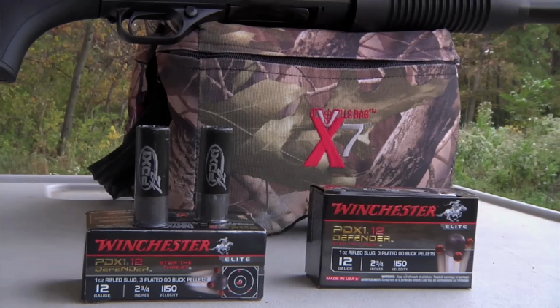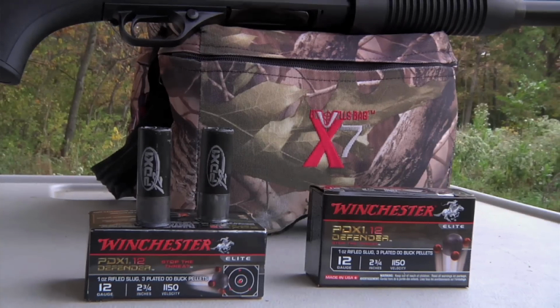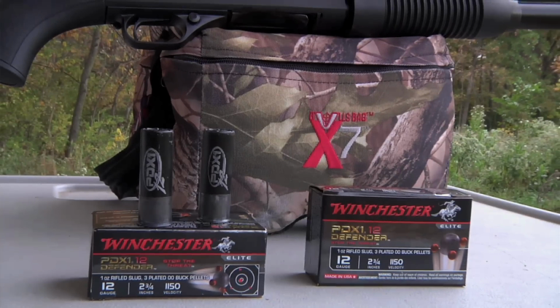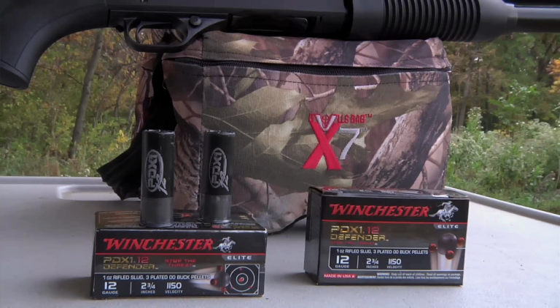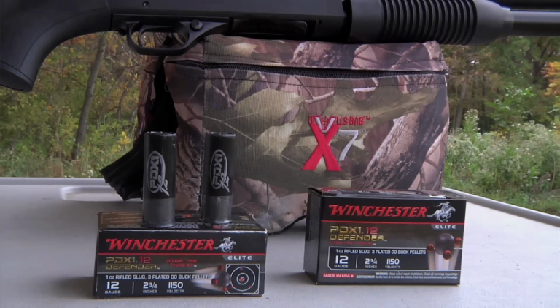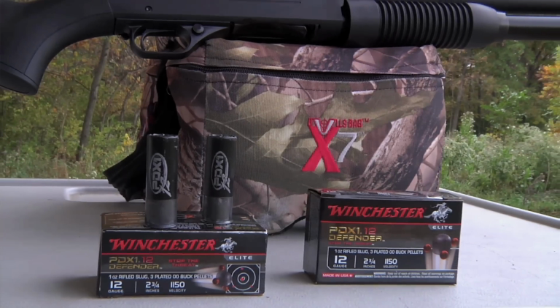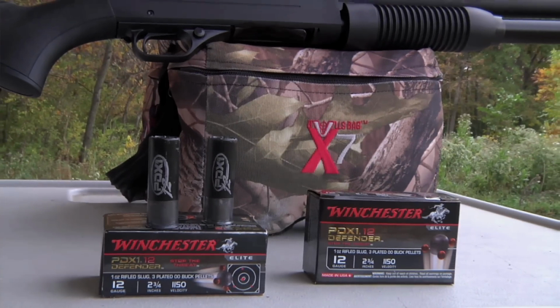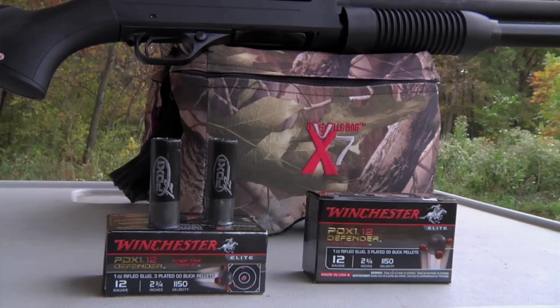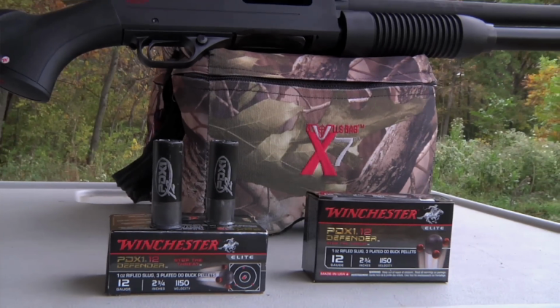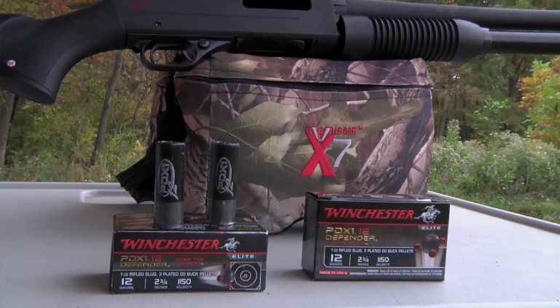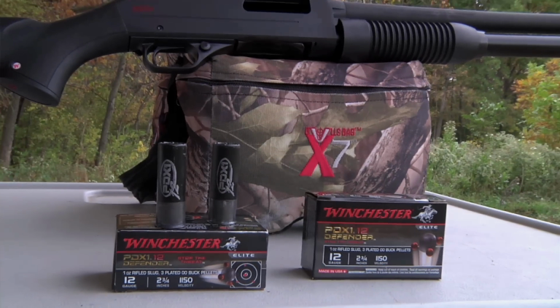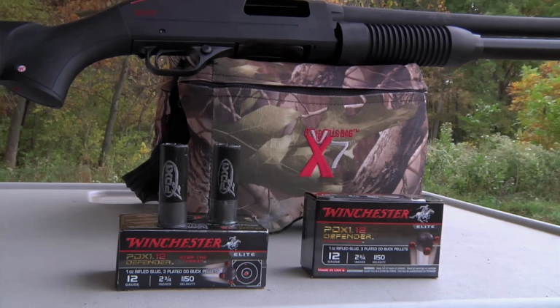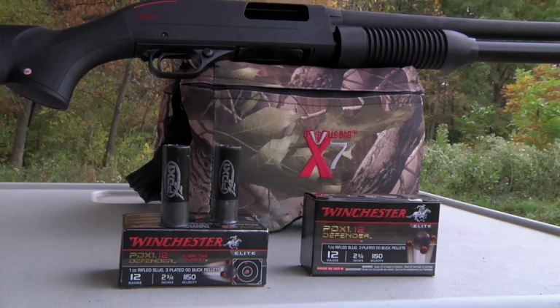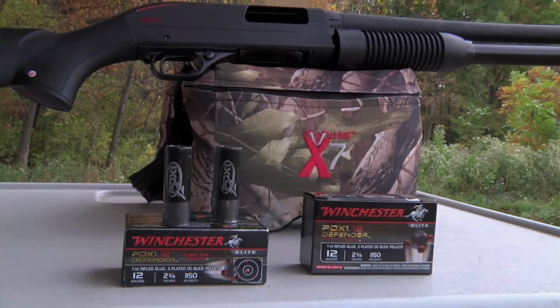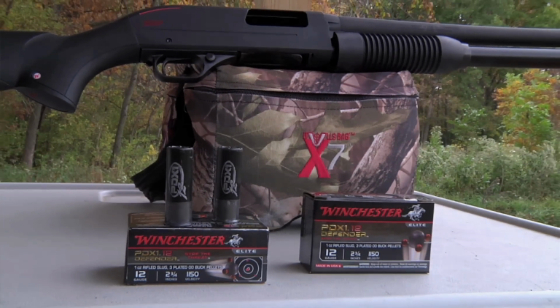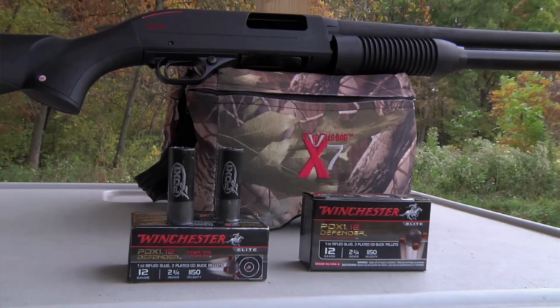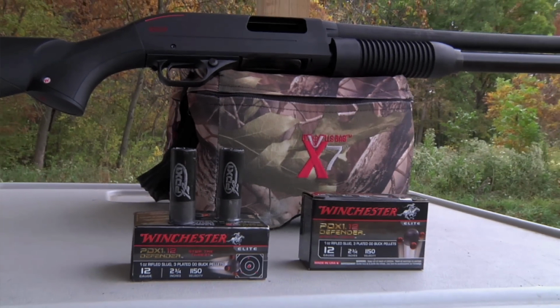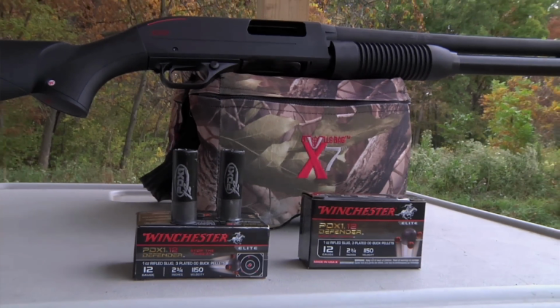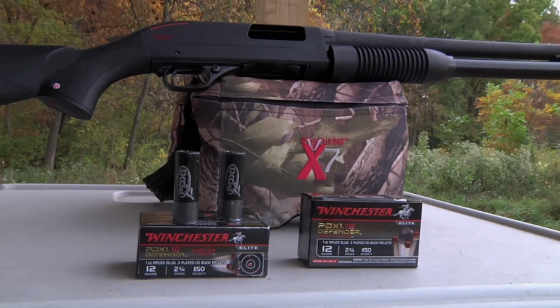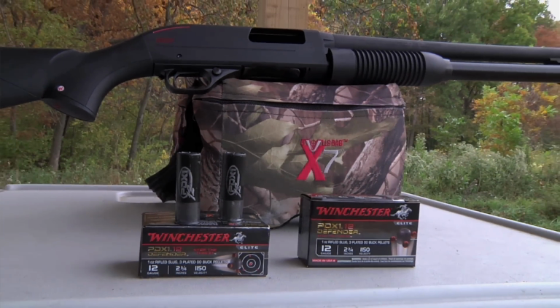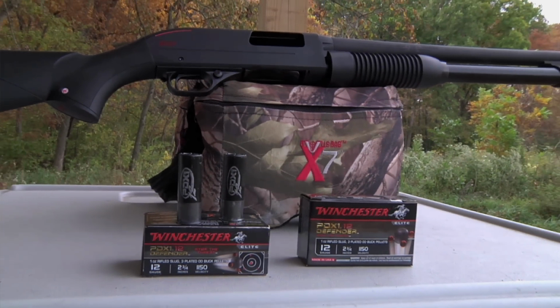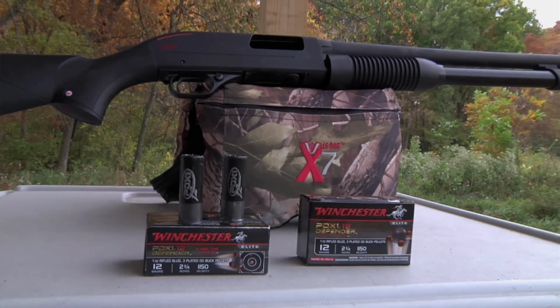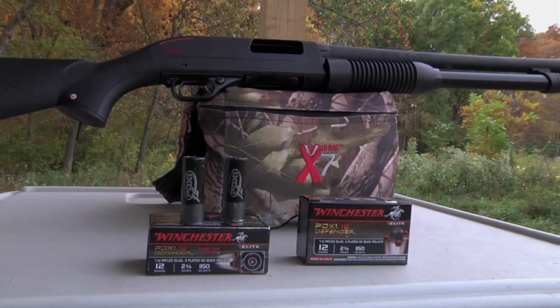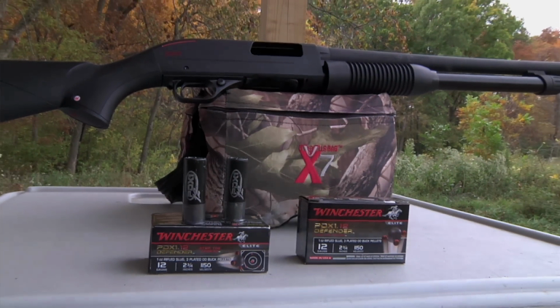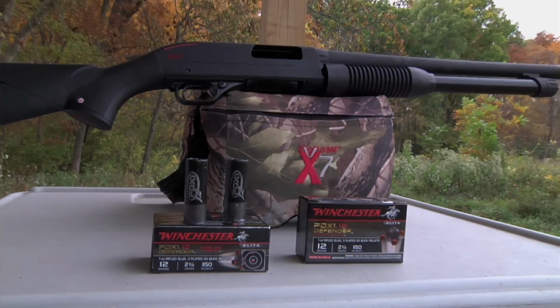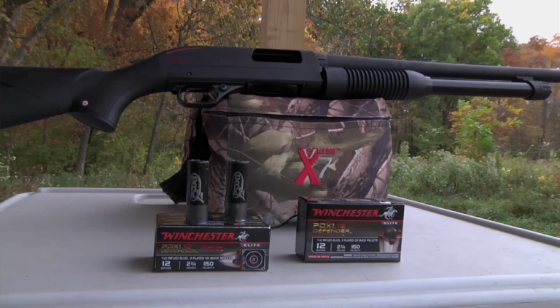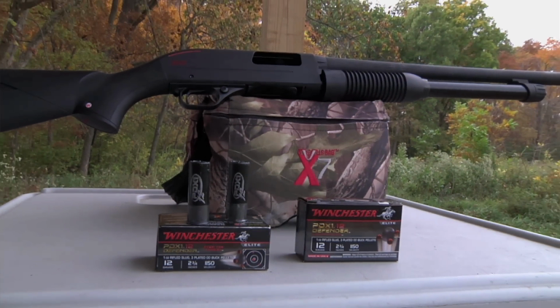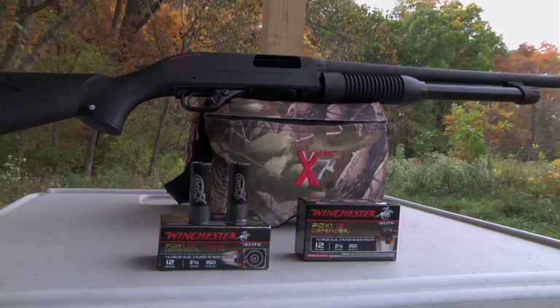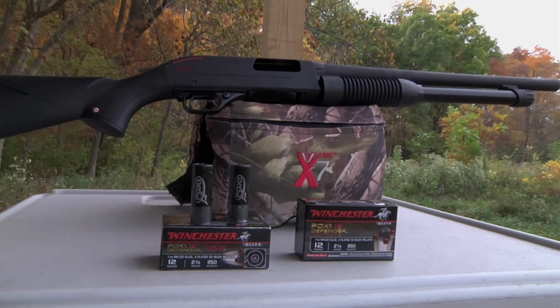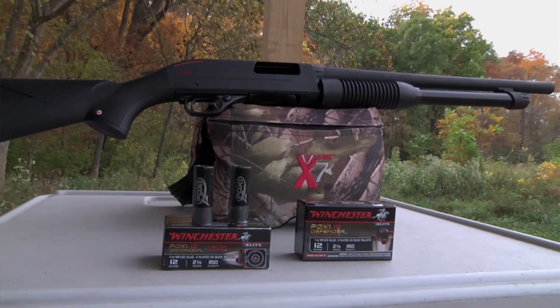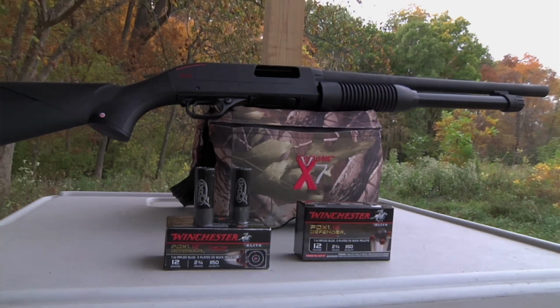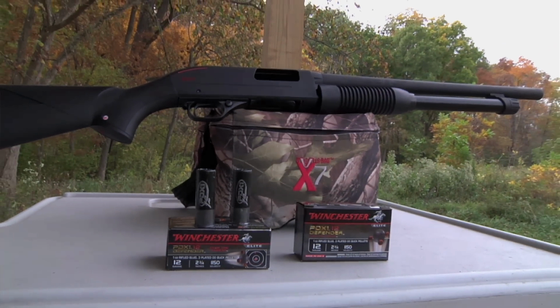For more information on the Winchester SX-P, you can go to our website, musthaveoutdoors.com.